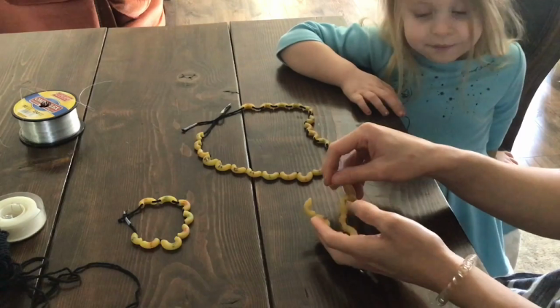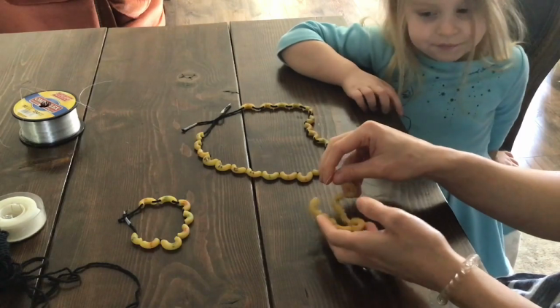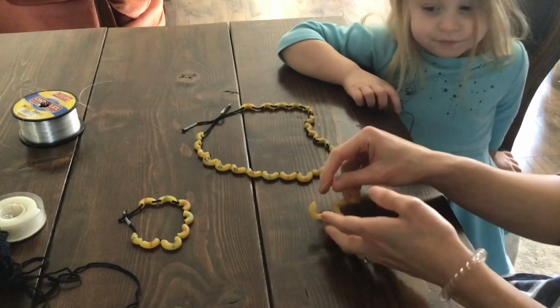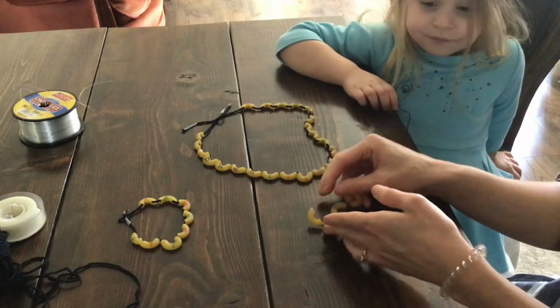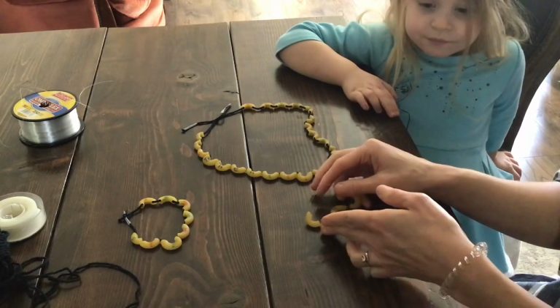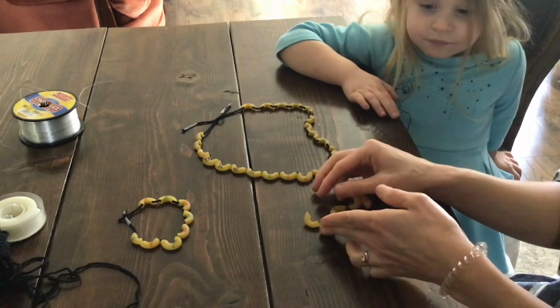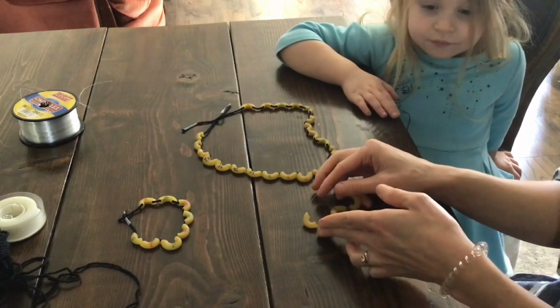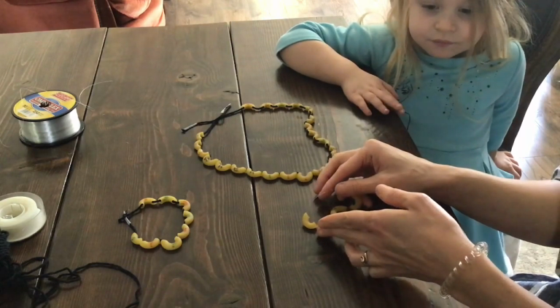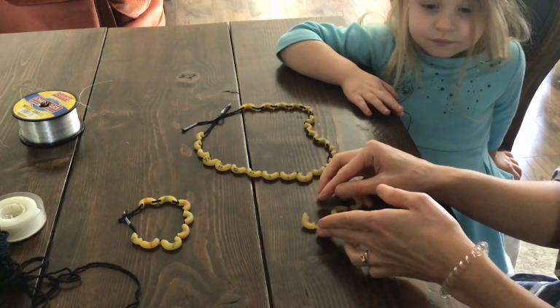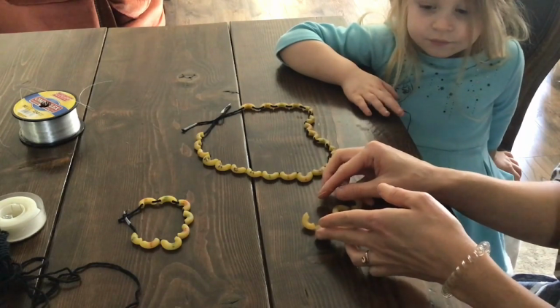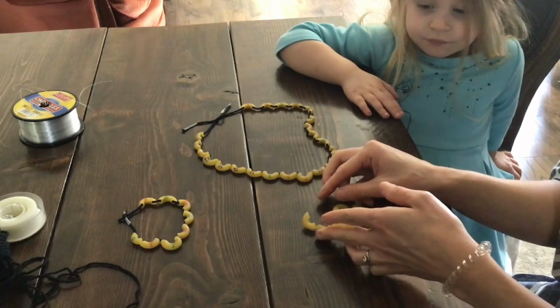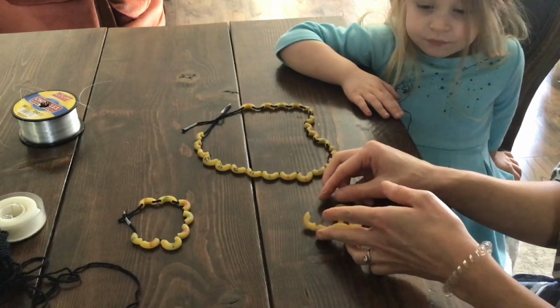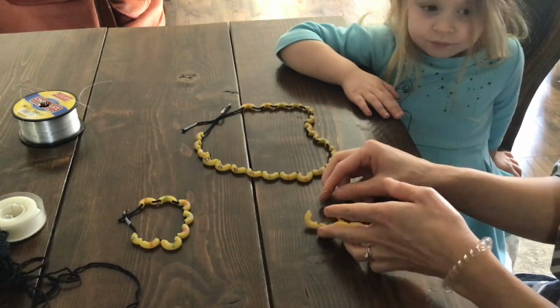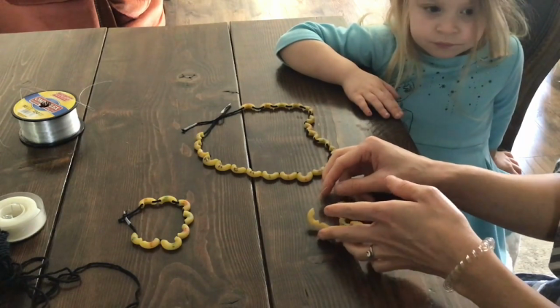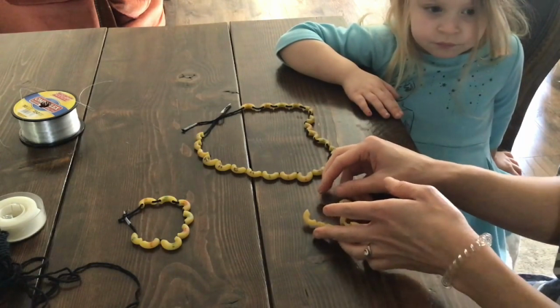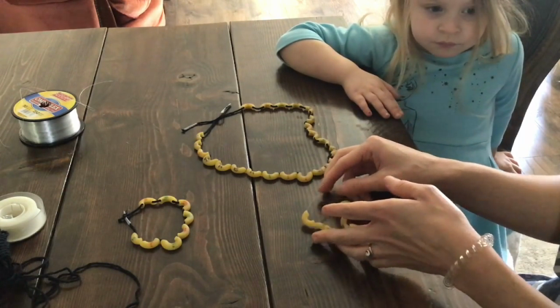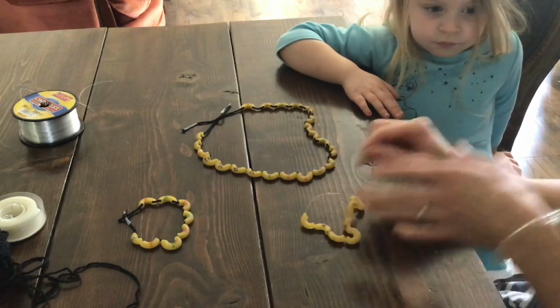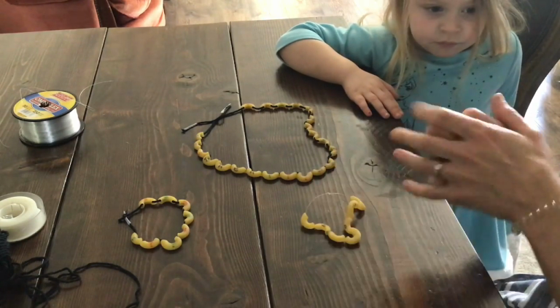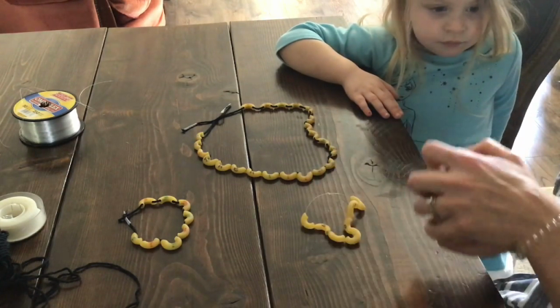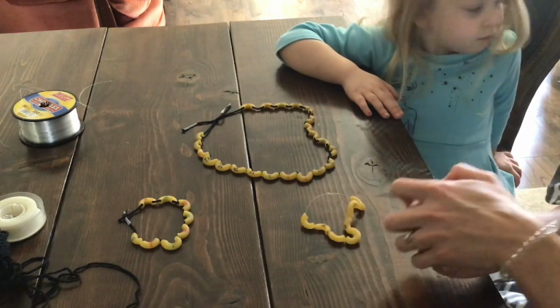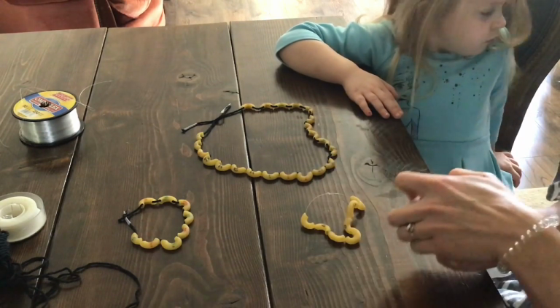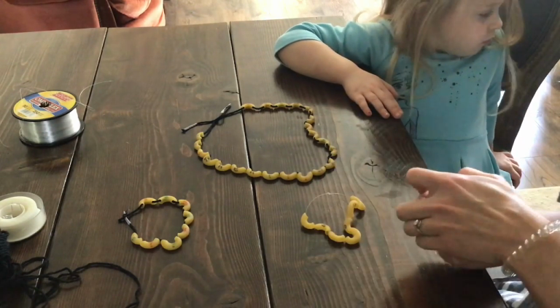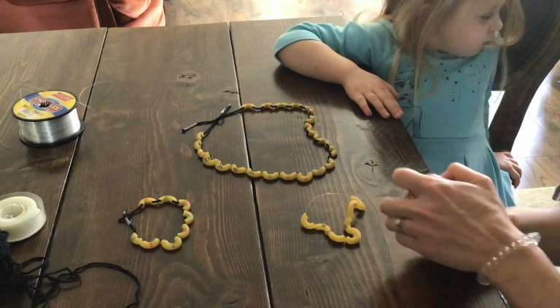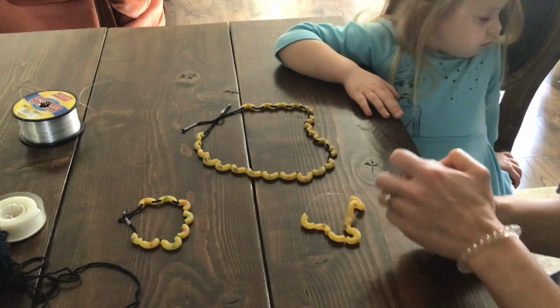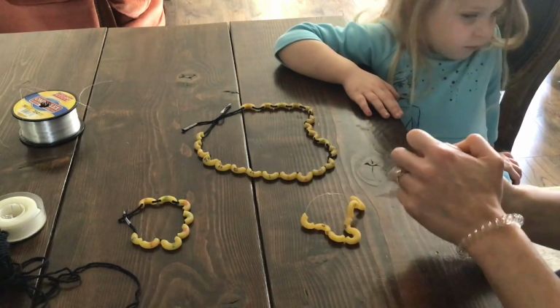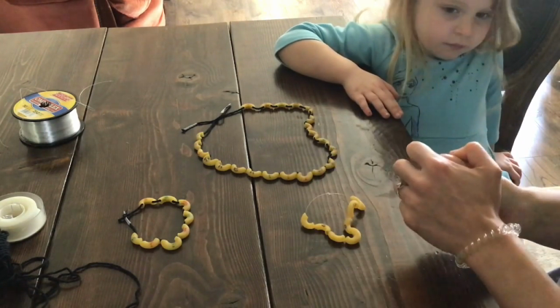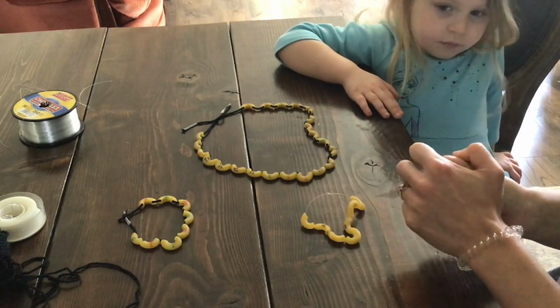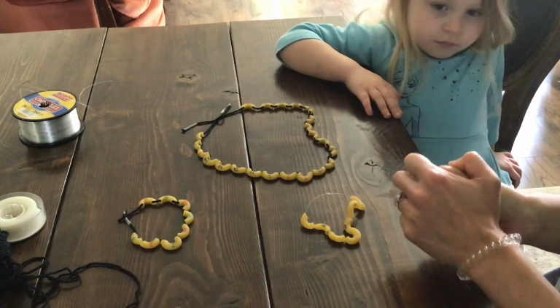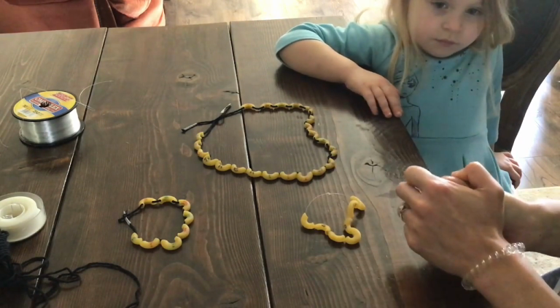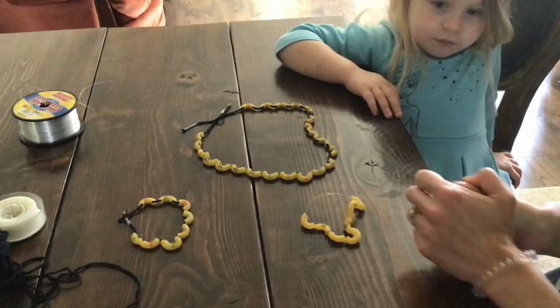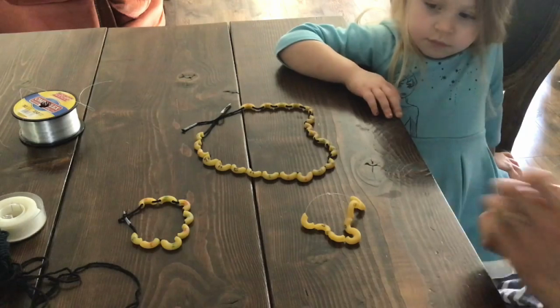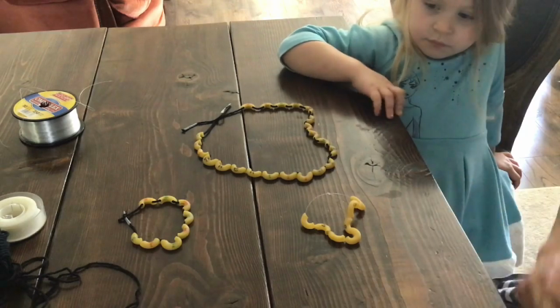Hopefully you guys have fun making your own popcorn word bracelets and necklaces at home. Bye!